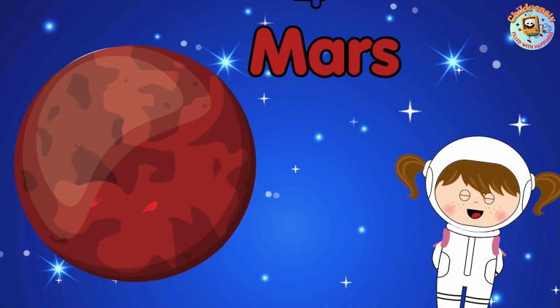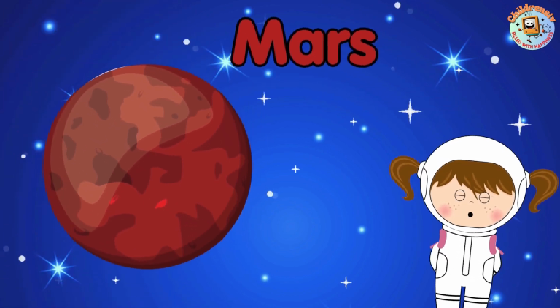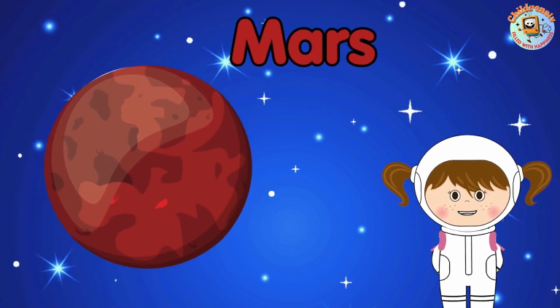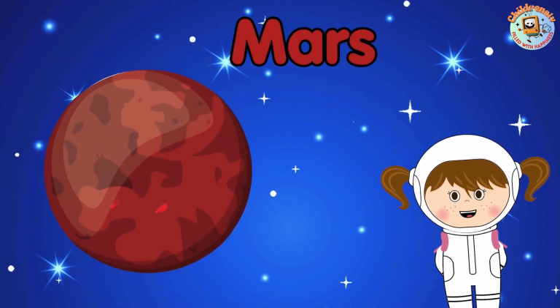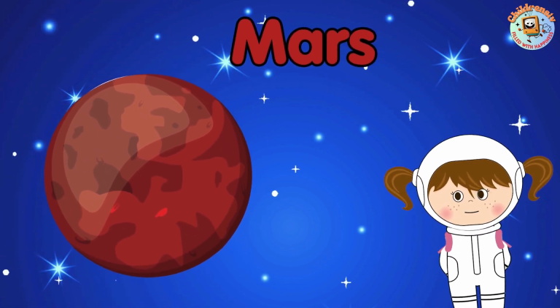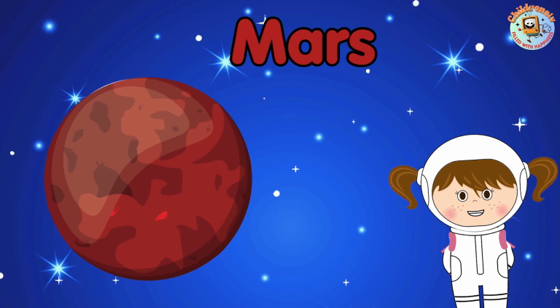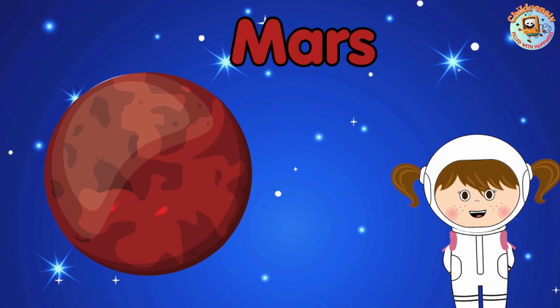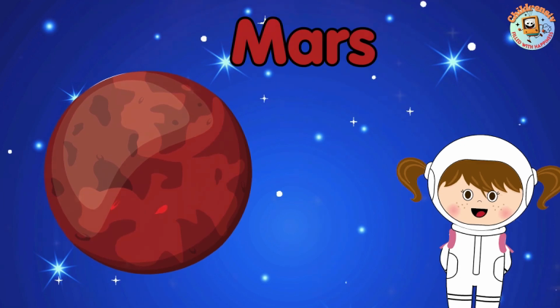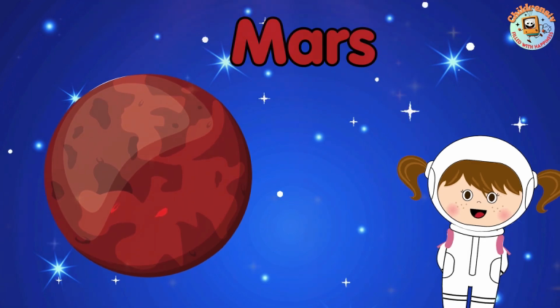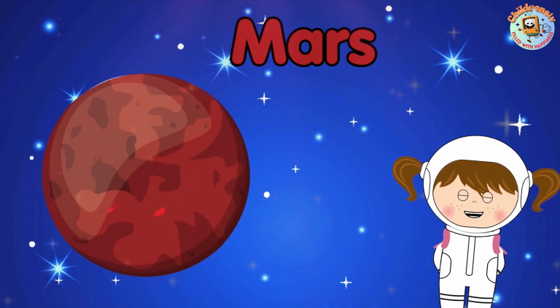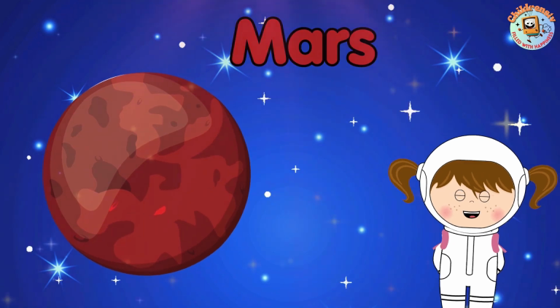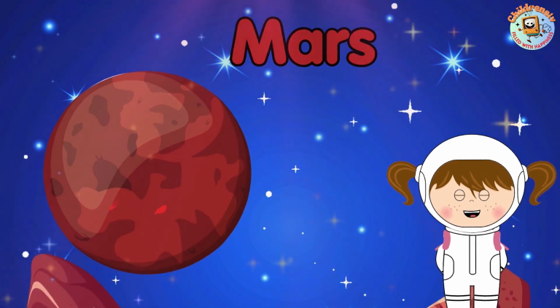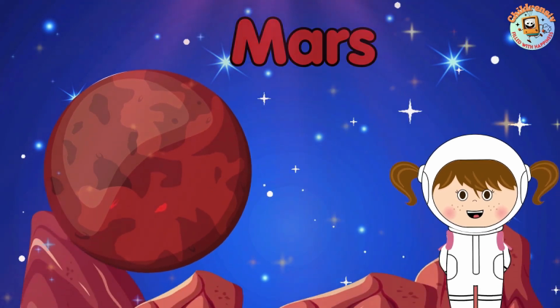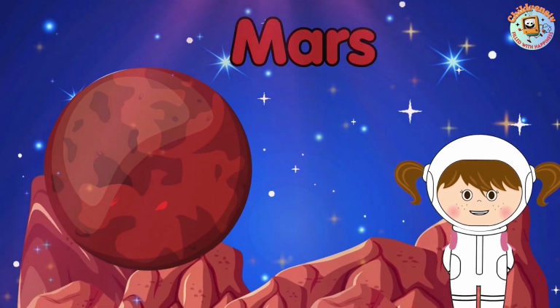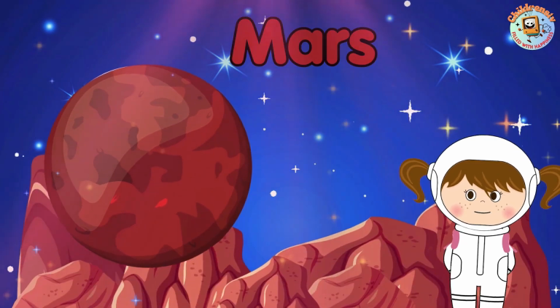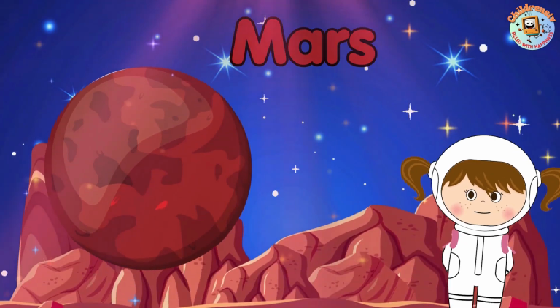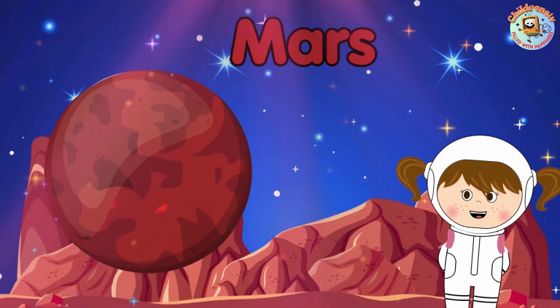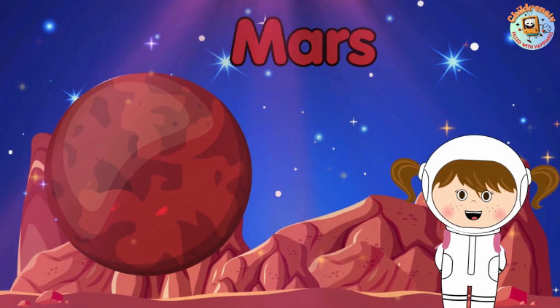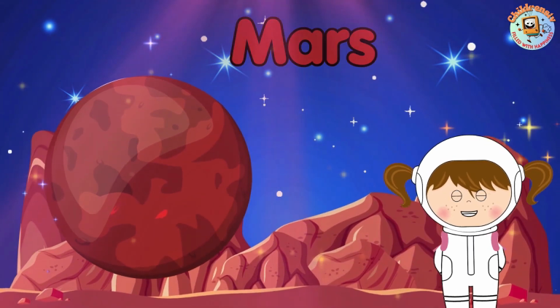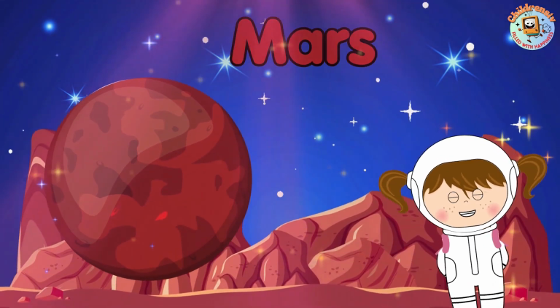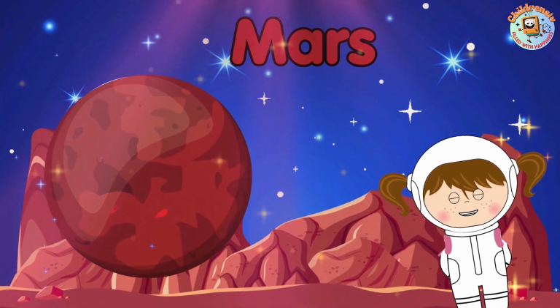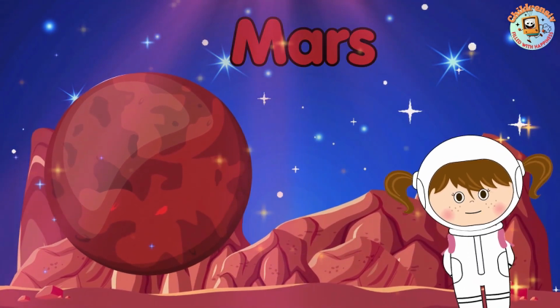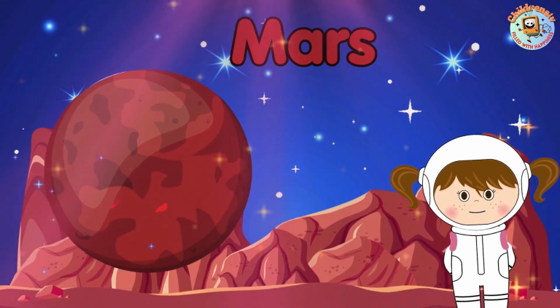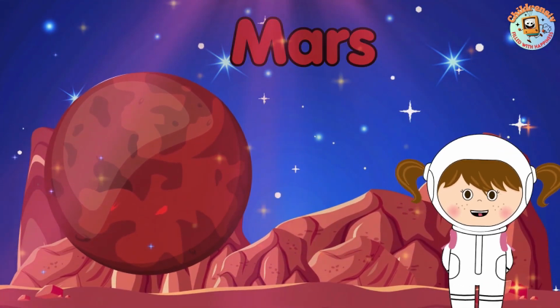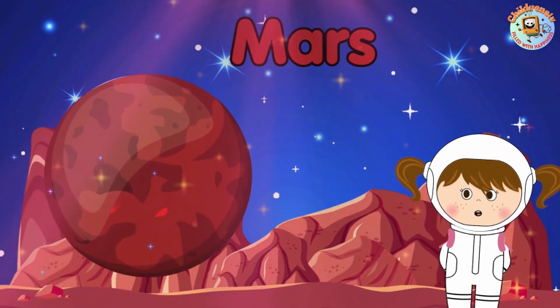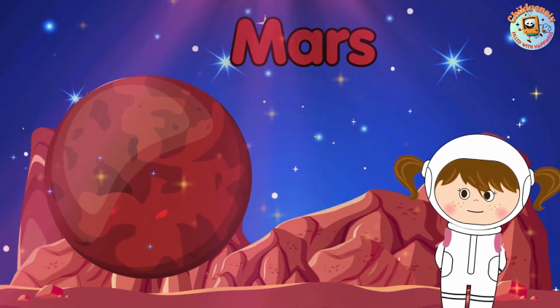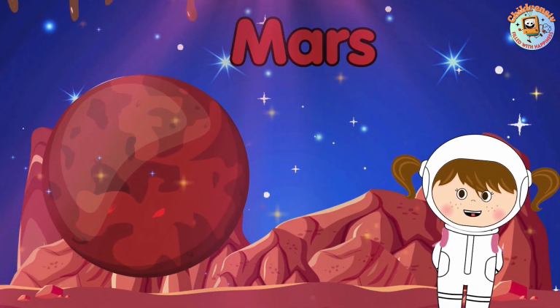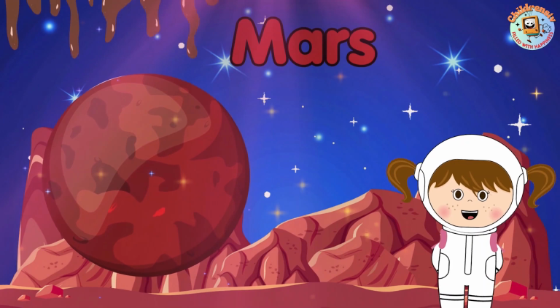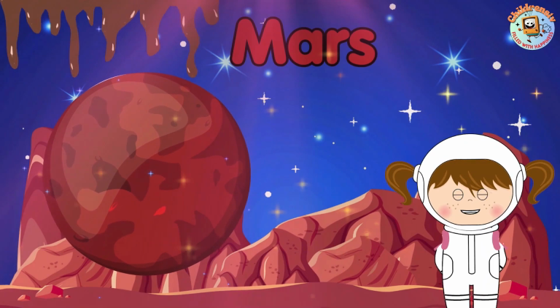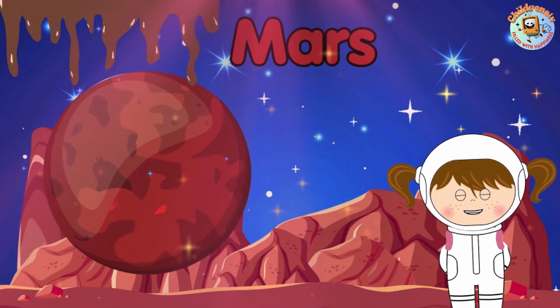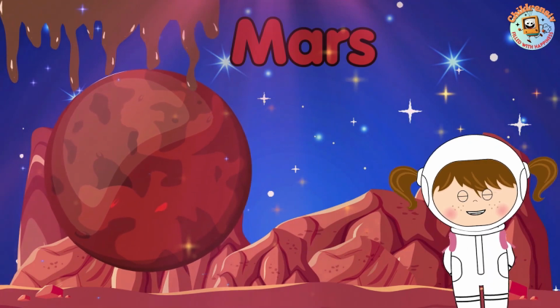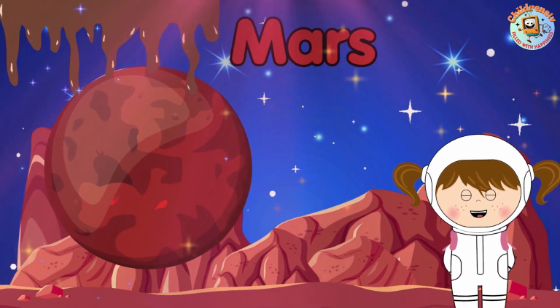Mars is the red planet with giant volcanoes. It's like a big desert, but with rocks that look like chocolate hills.